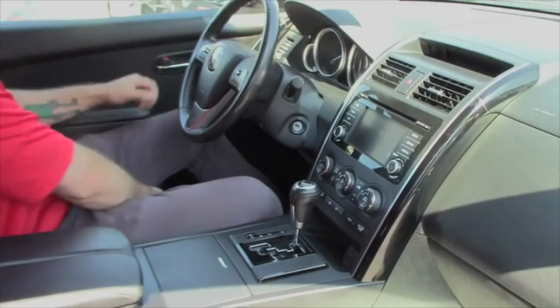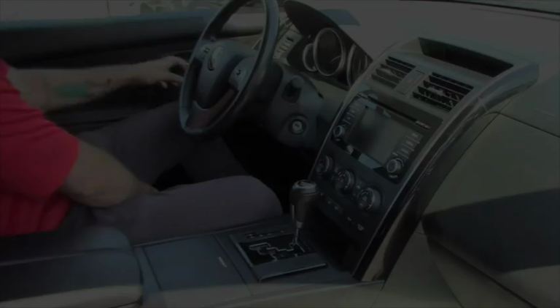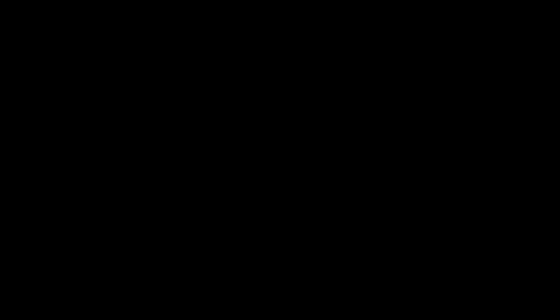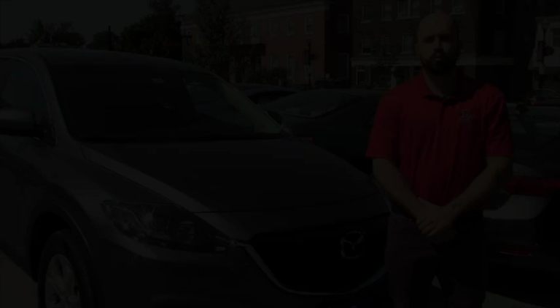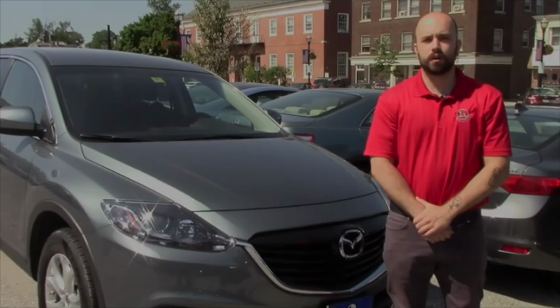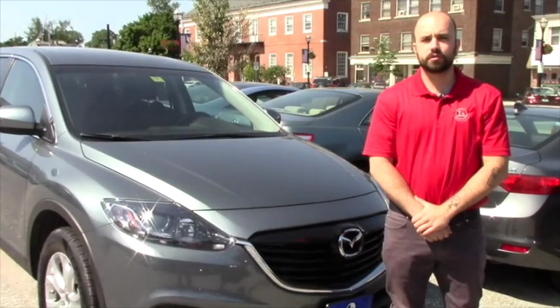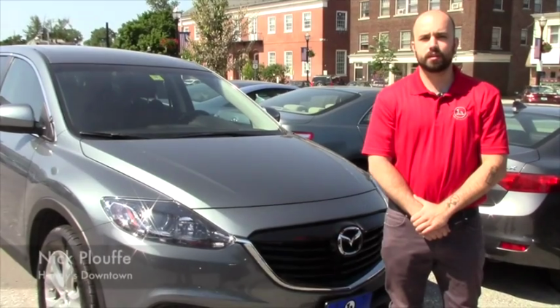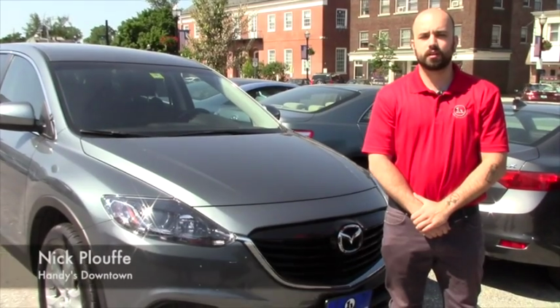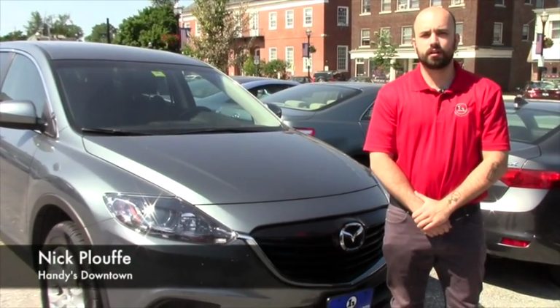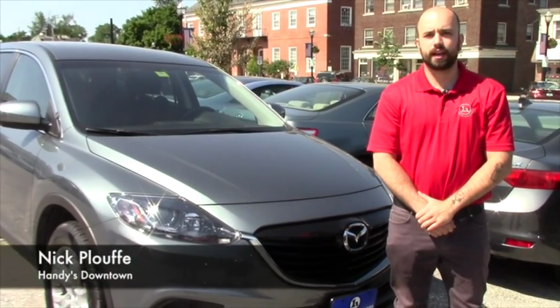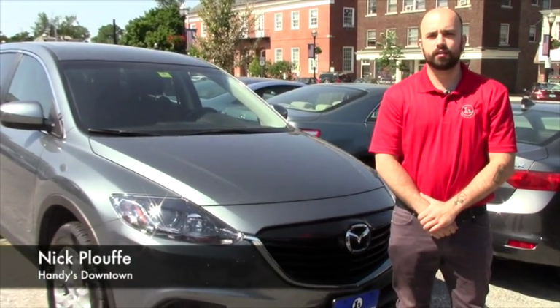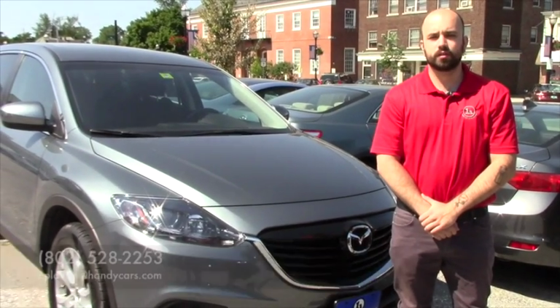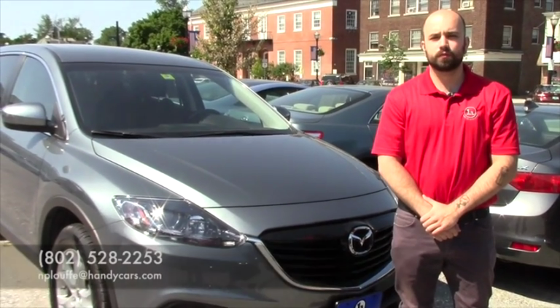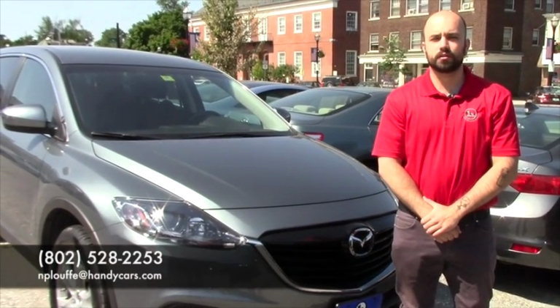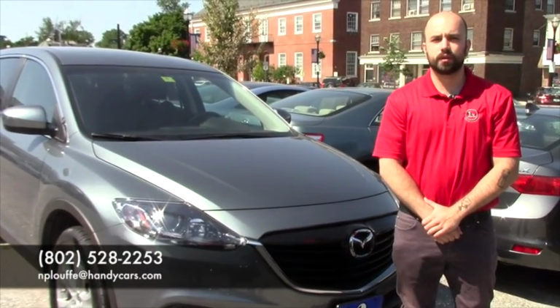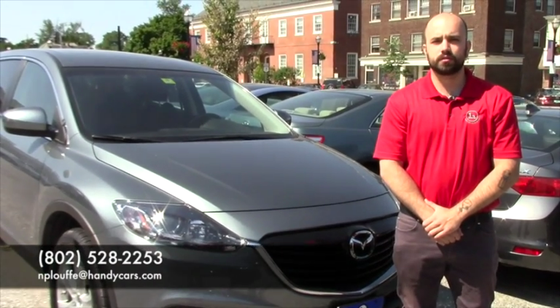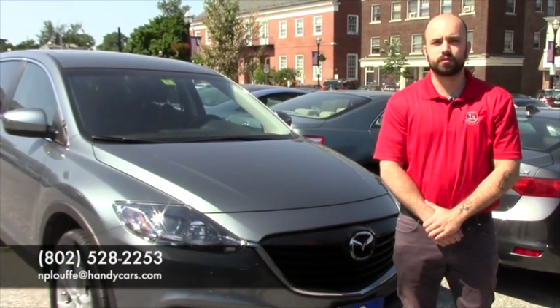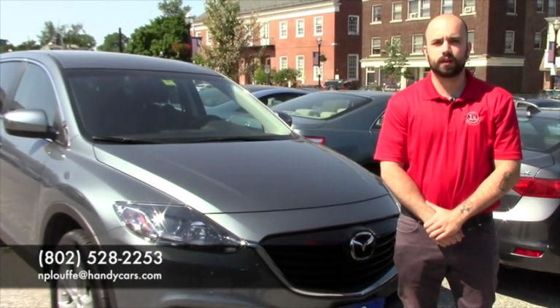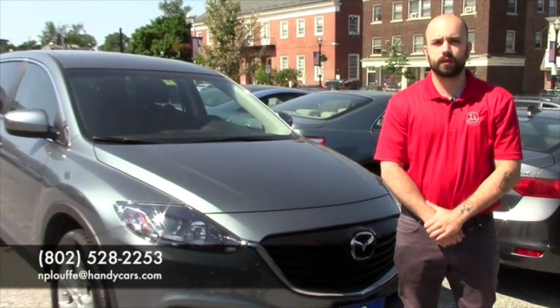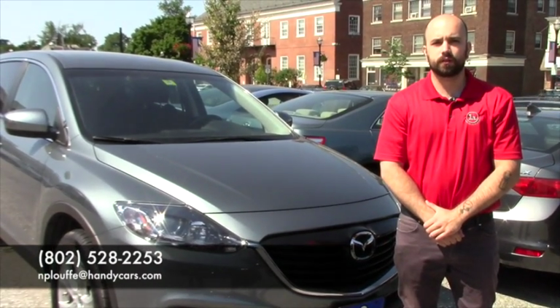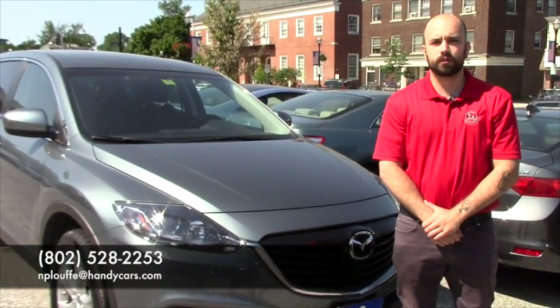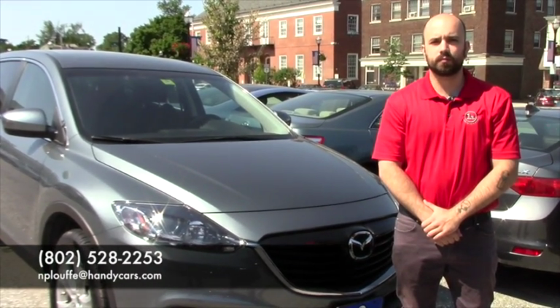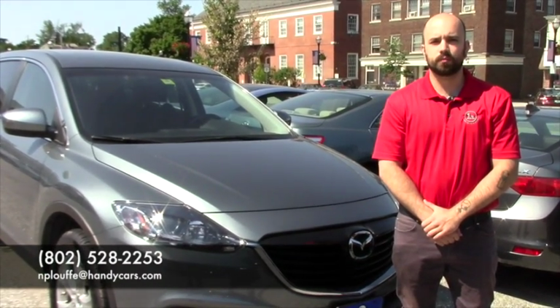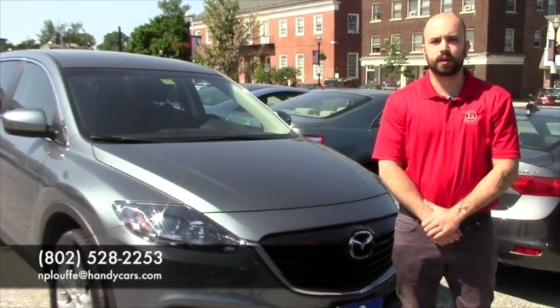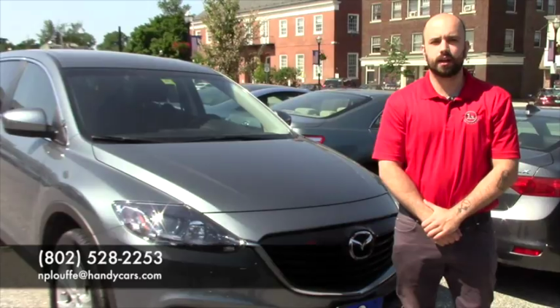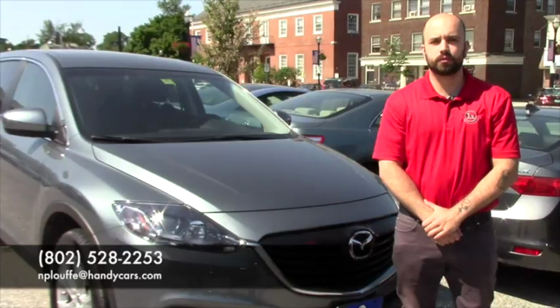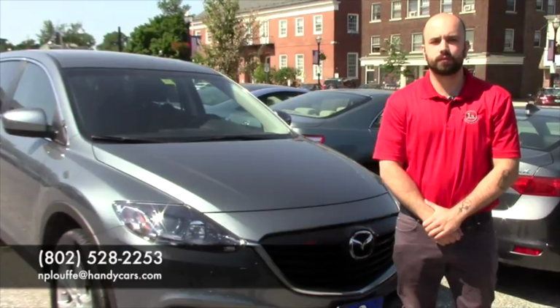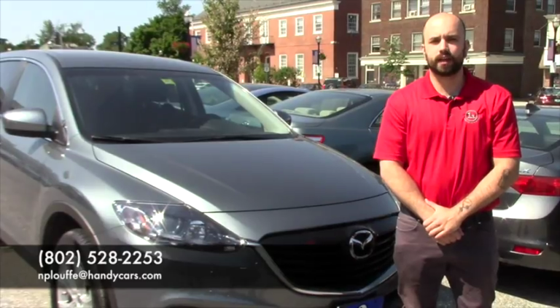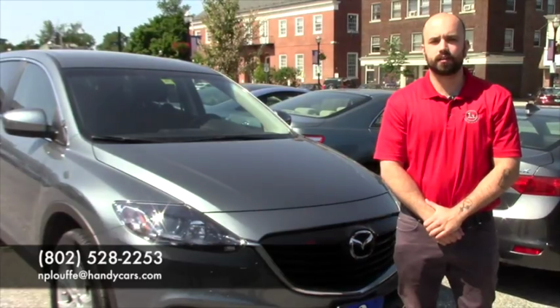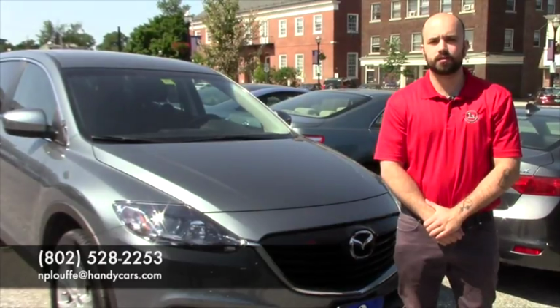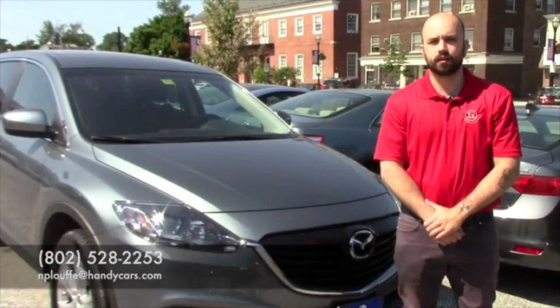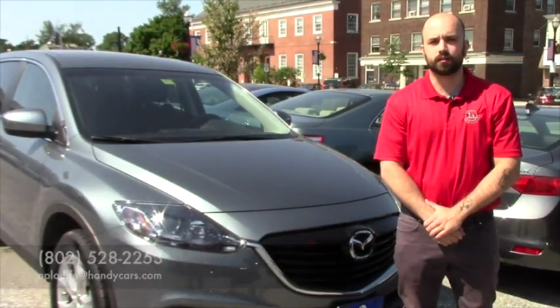If you have any more questions, give me a call at 802-528-2253 or email me at nploof@handycars.com.